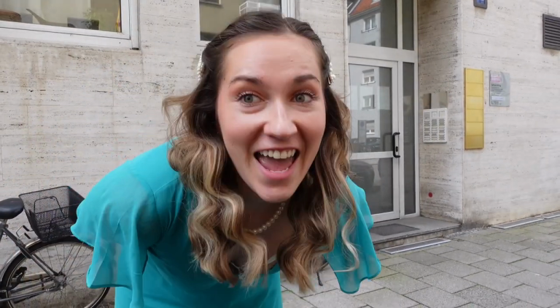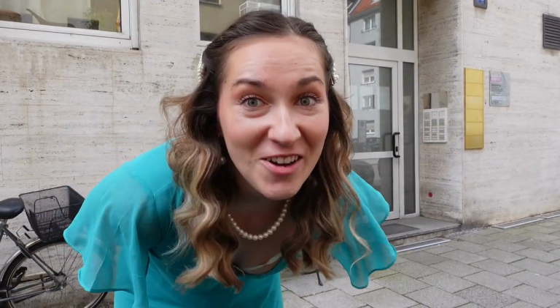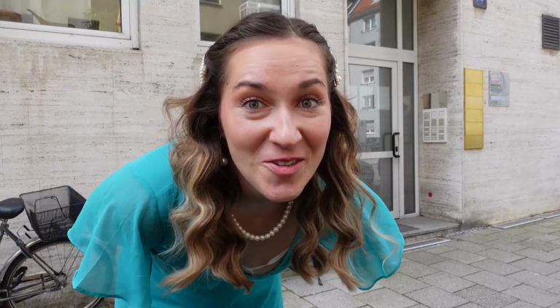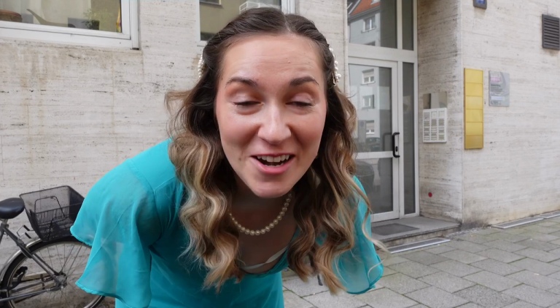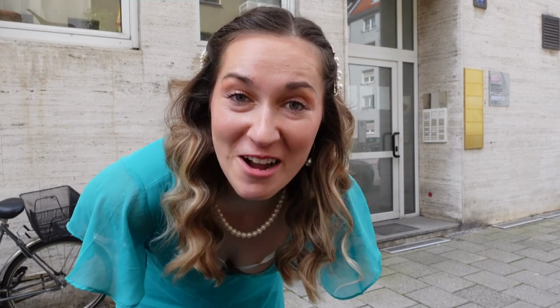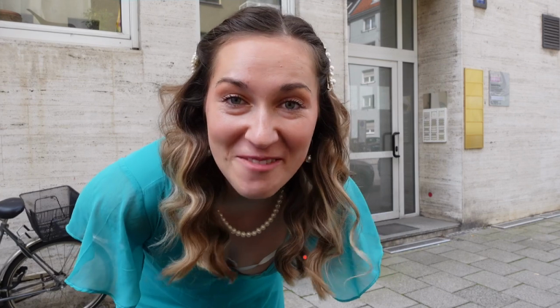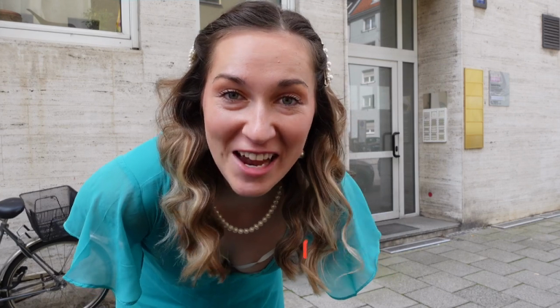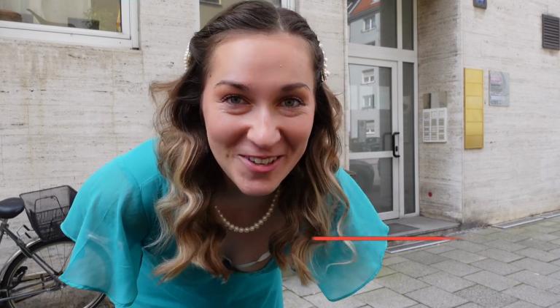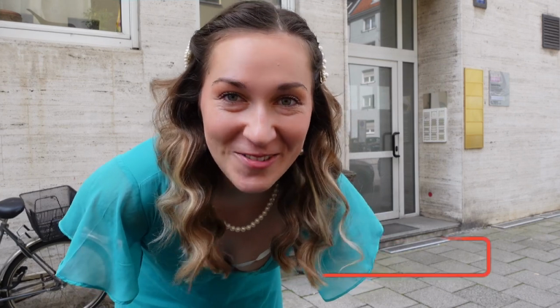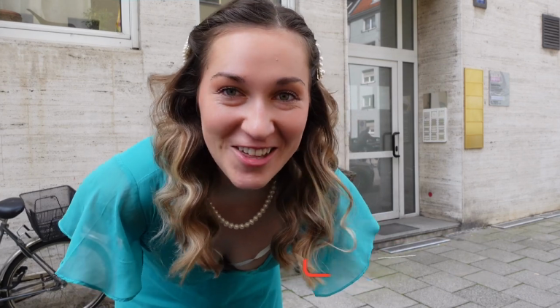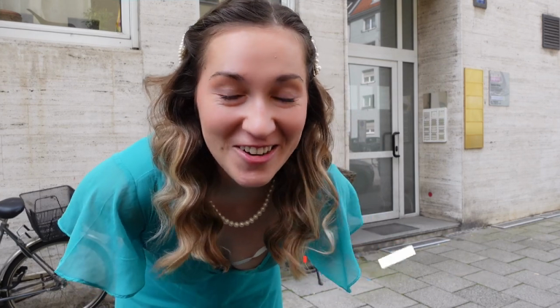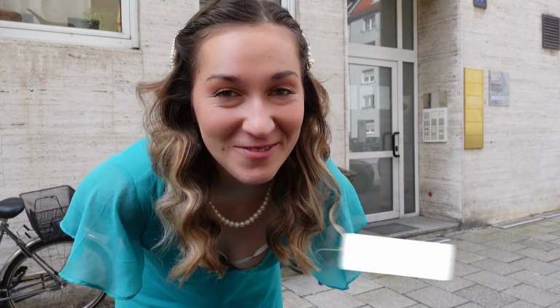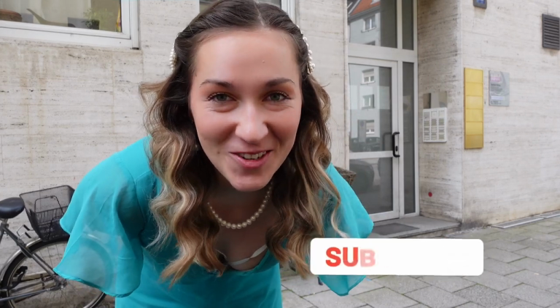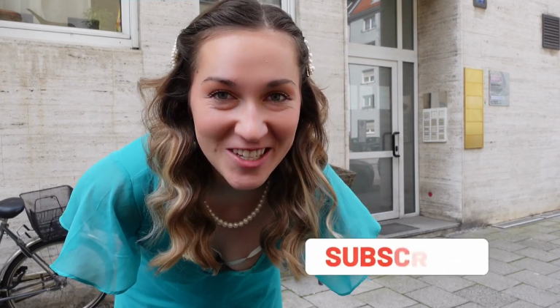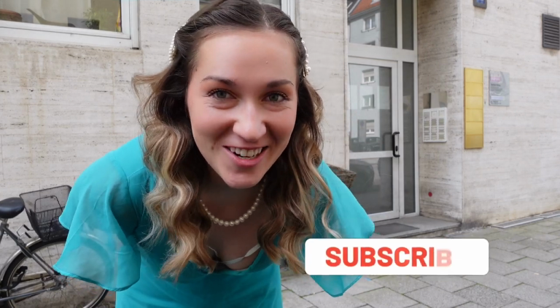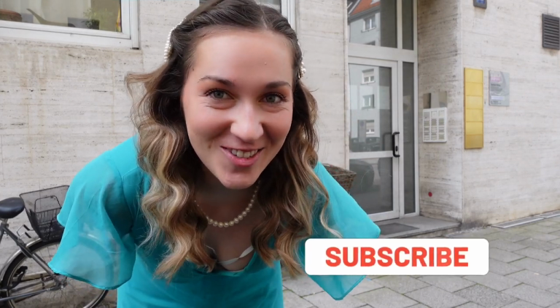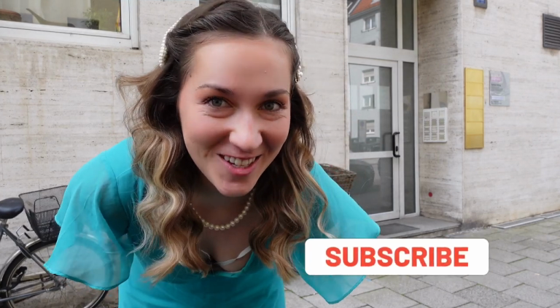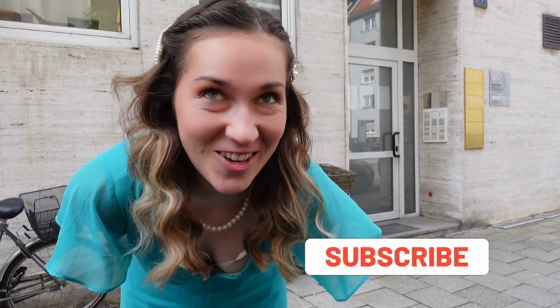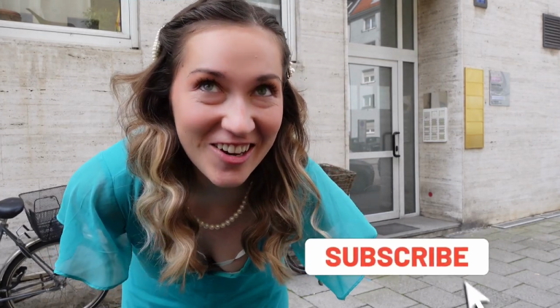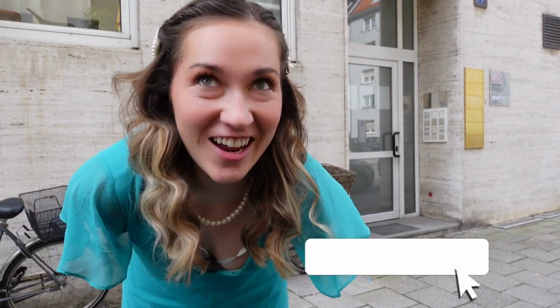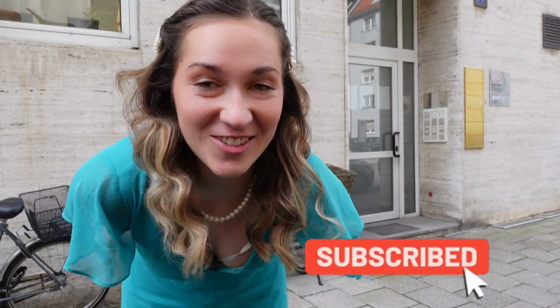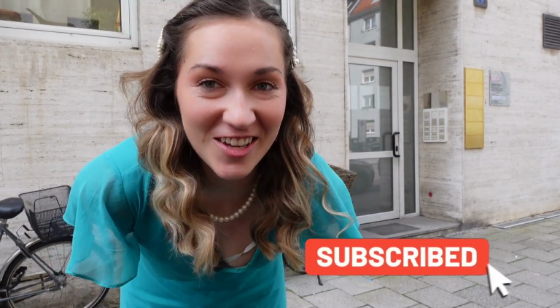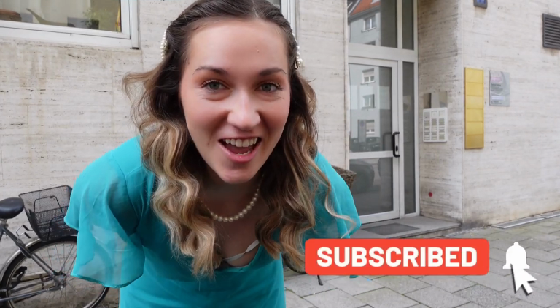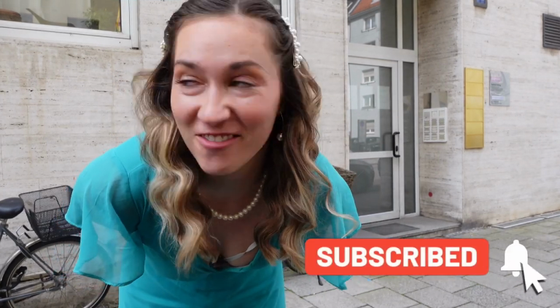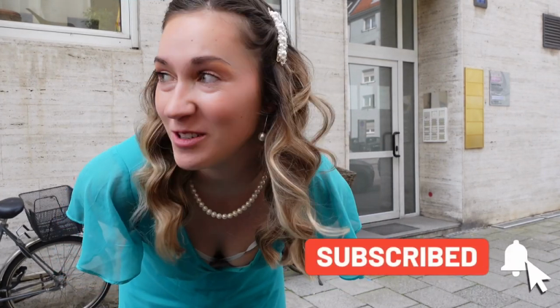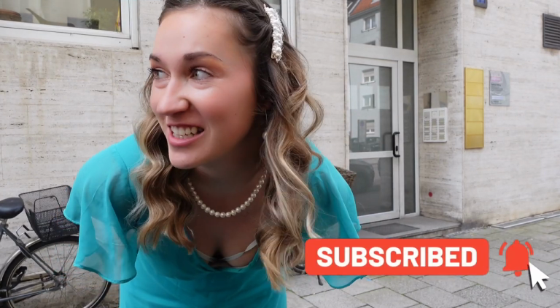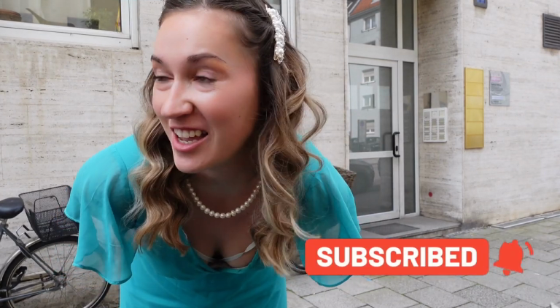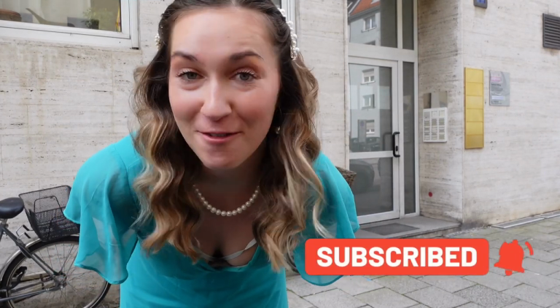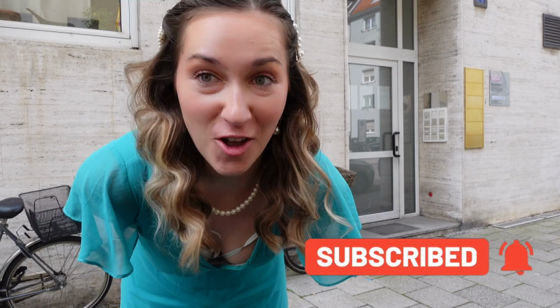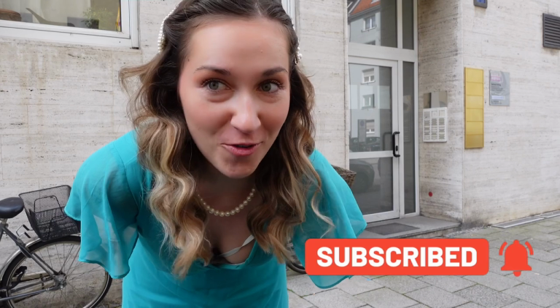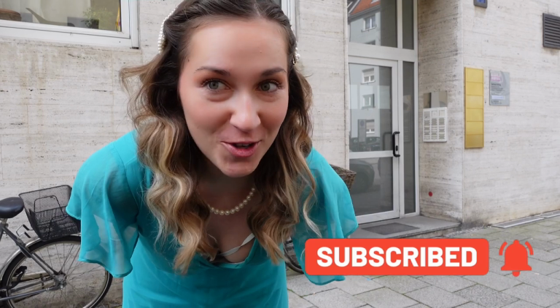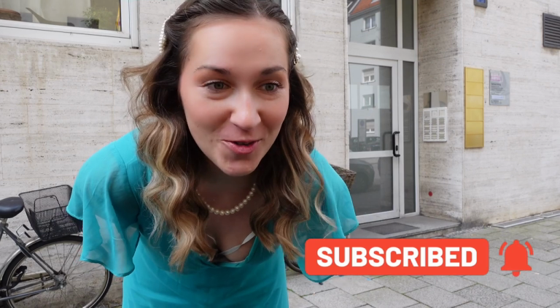Hello and welcome back to my channel. I'm so excited to see you here and today I have a really exciting vlog for you.